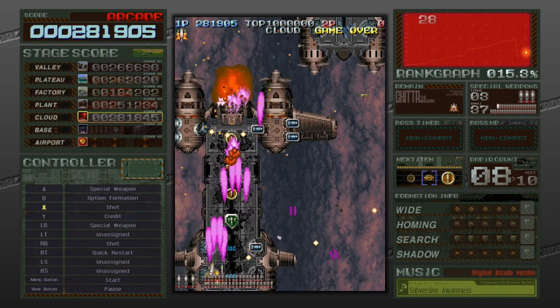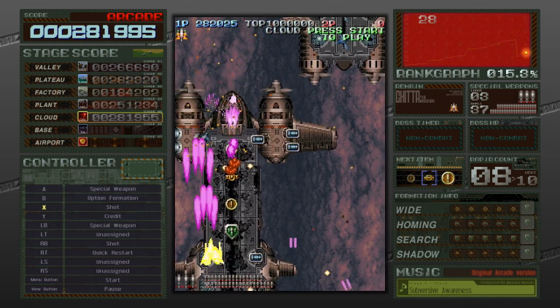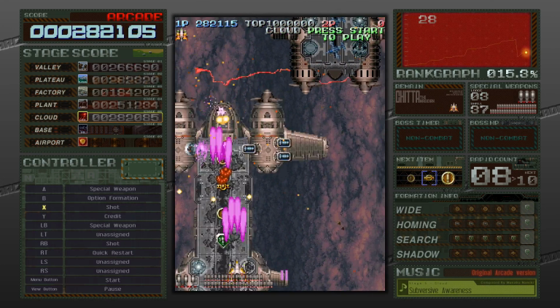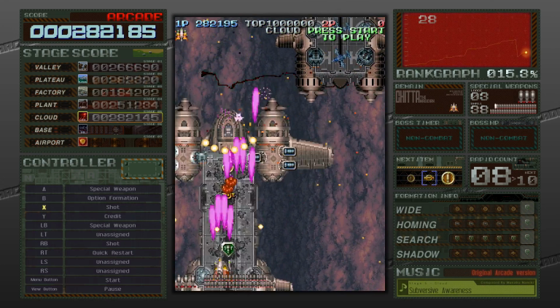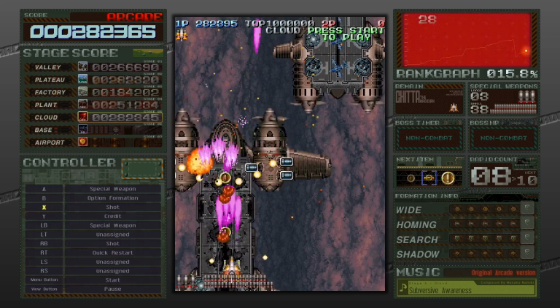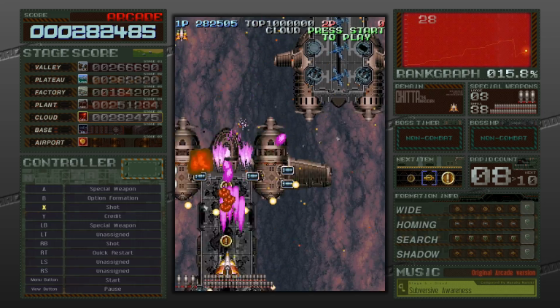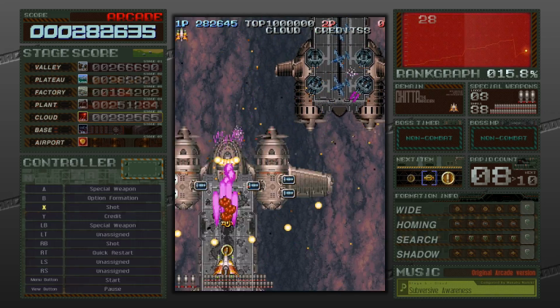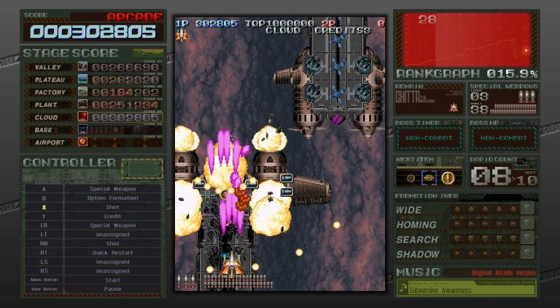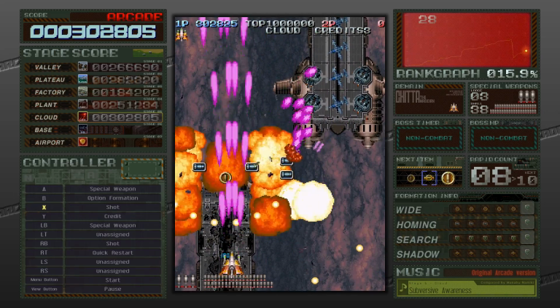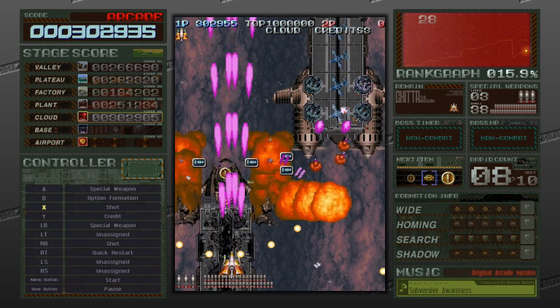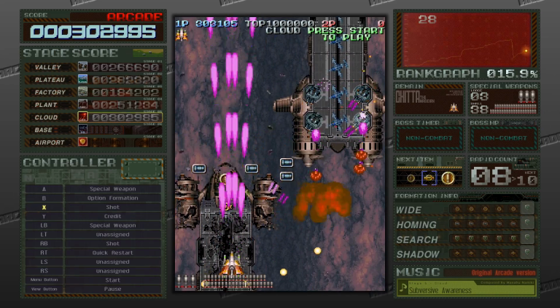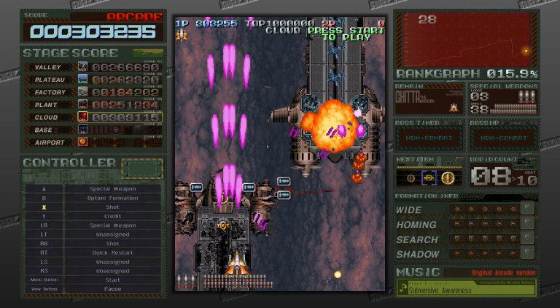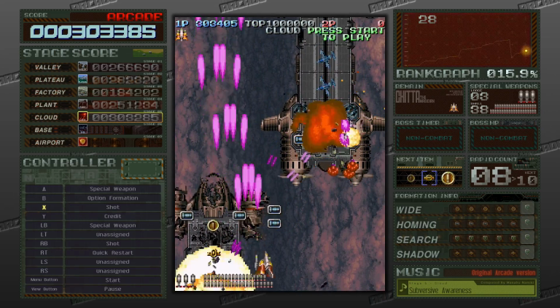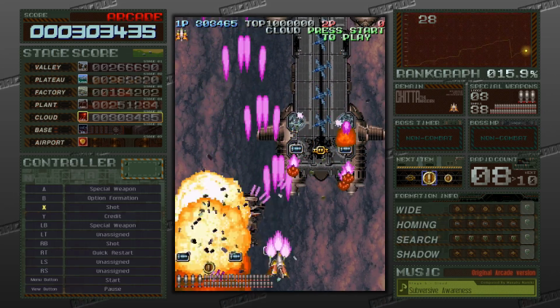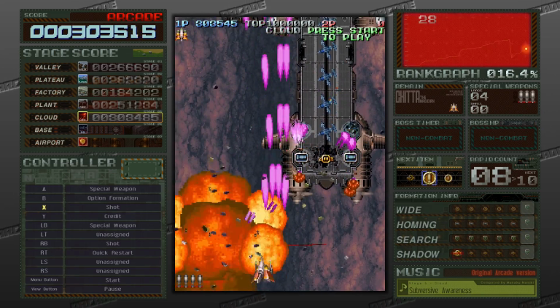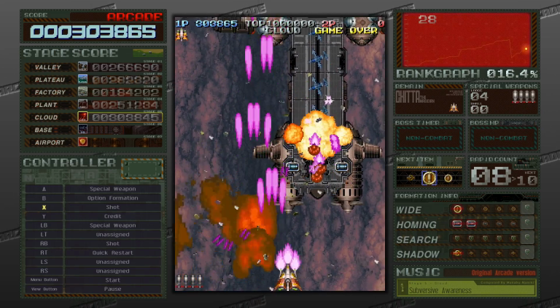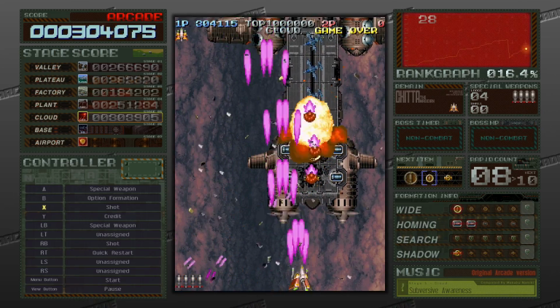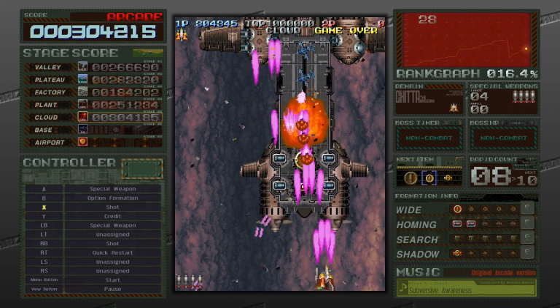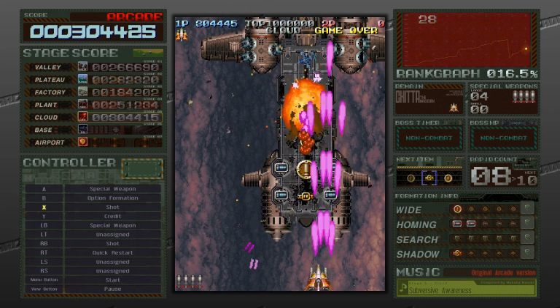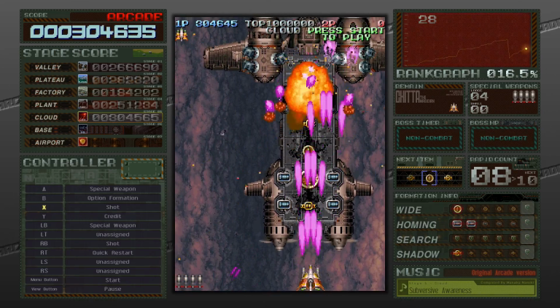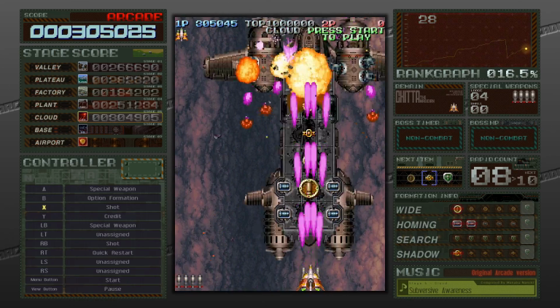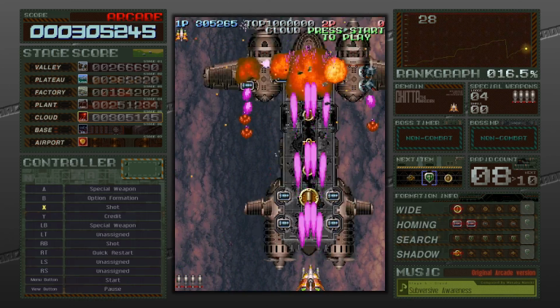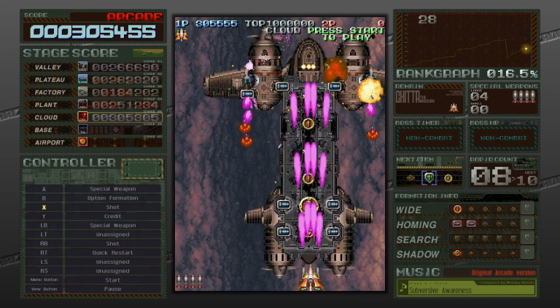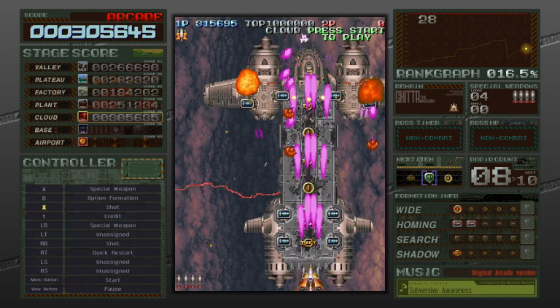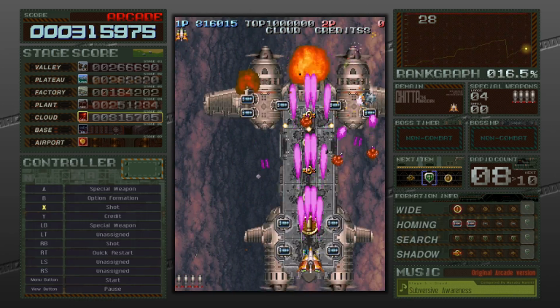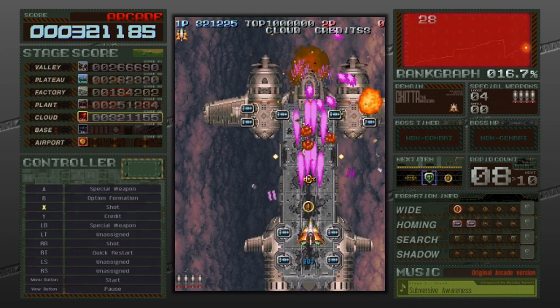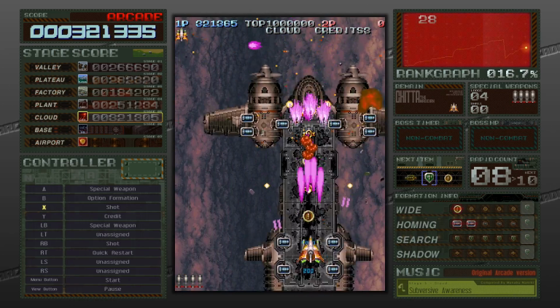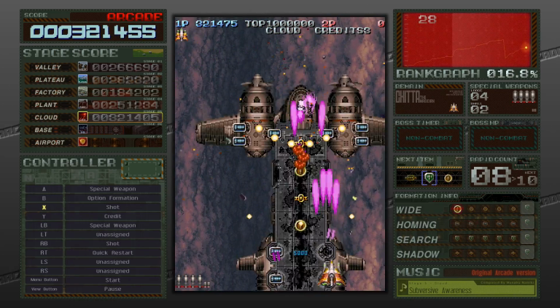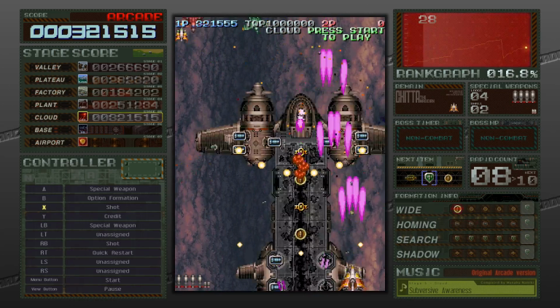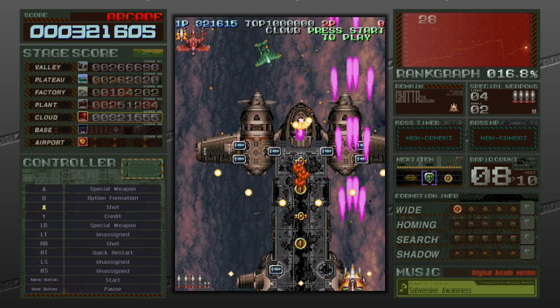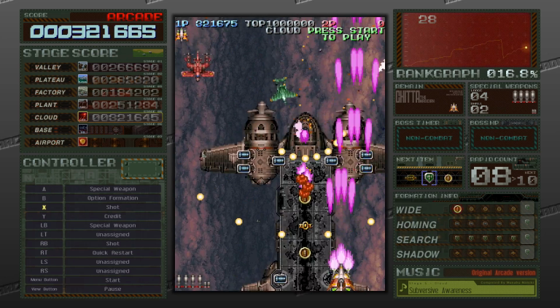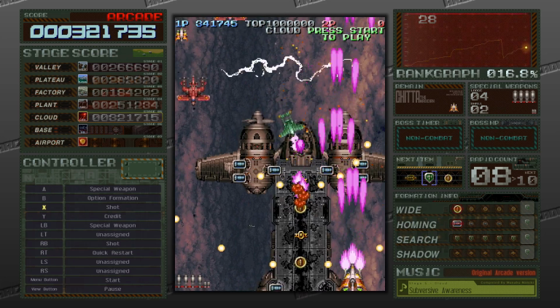There are four modes to play through: Arcade, Super Easy, Premium, and Custom. I would recommend jumping into Arcade first, since that's the mode that lets you unlock things.